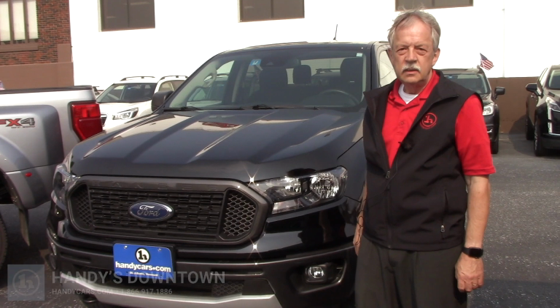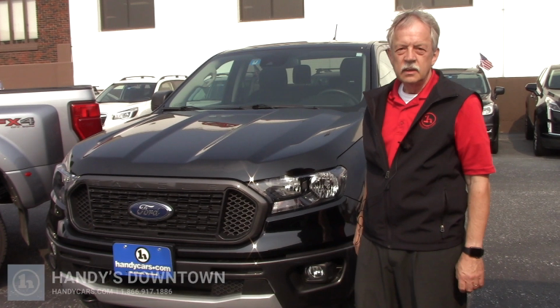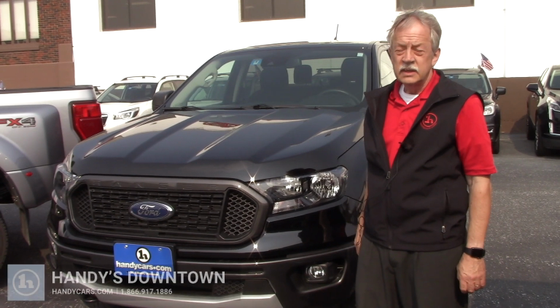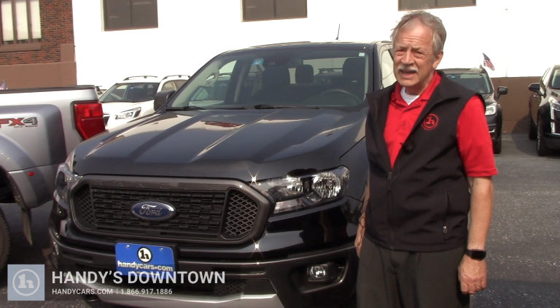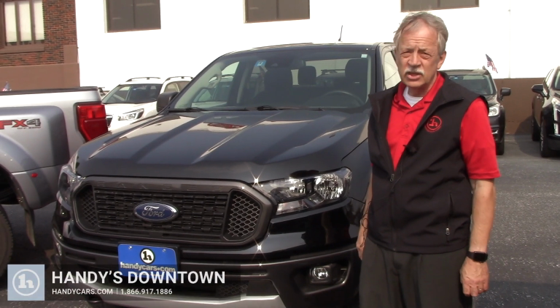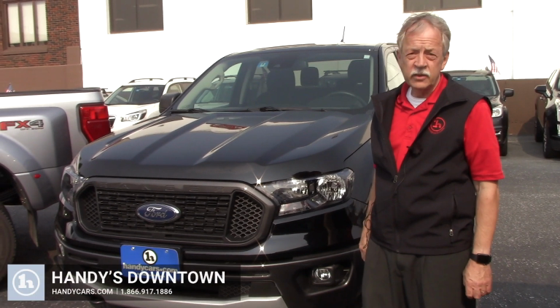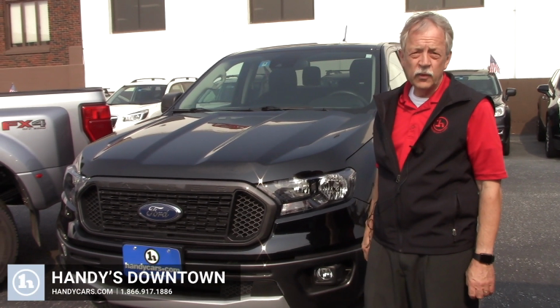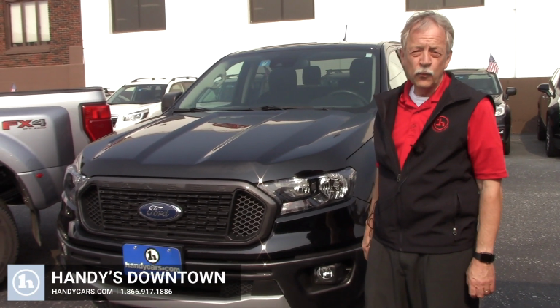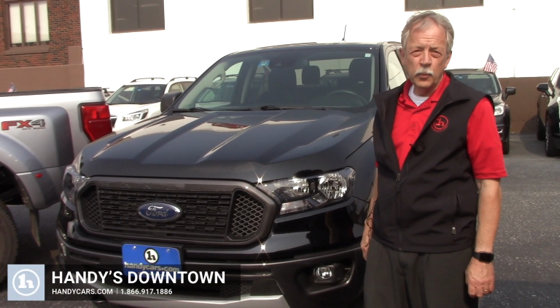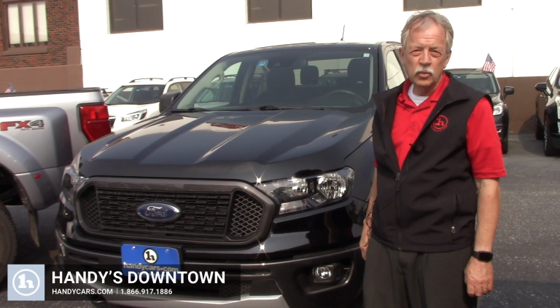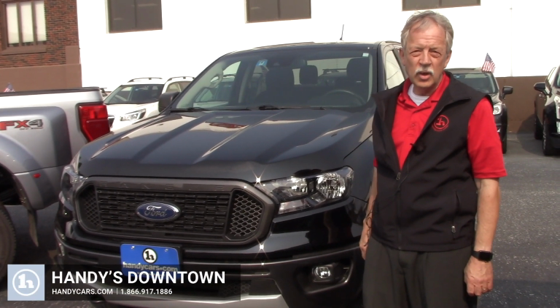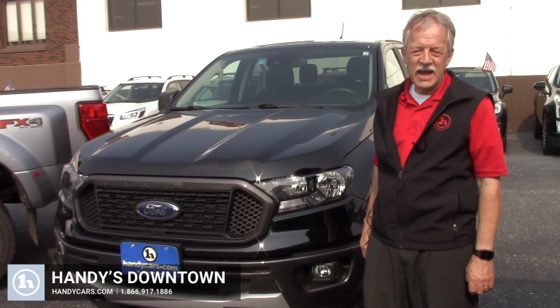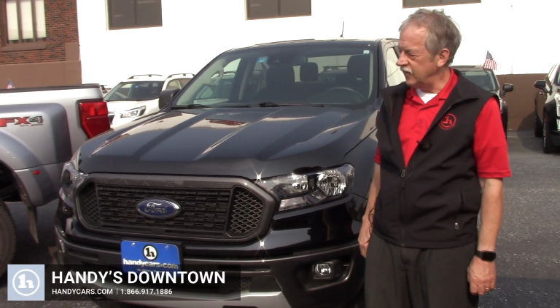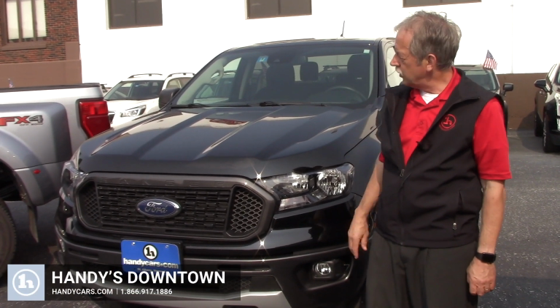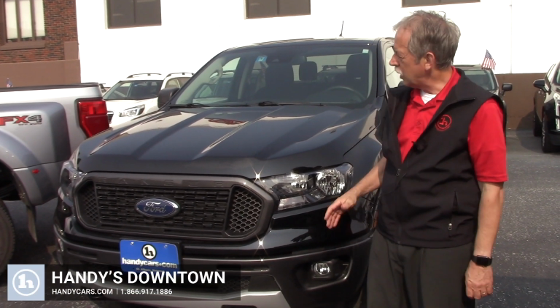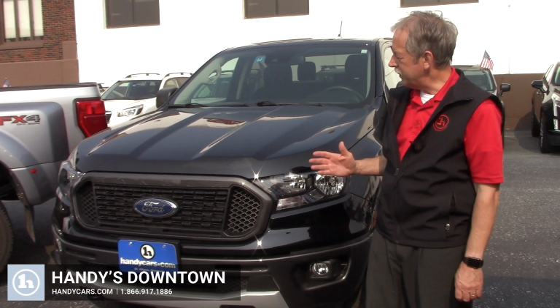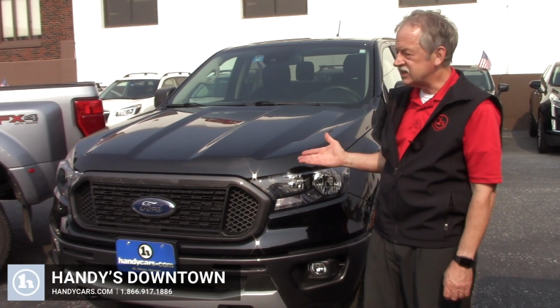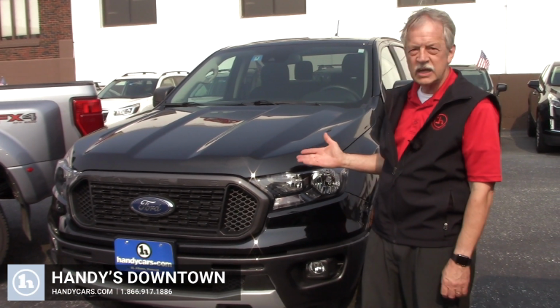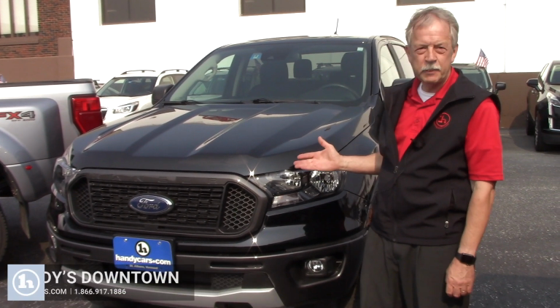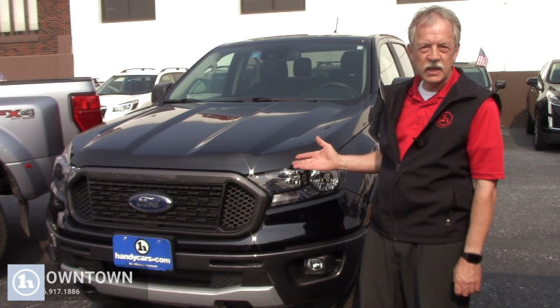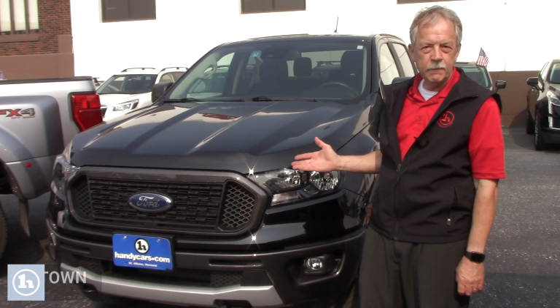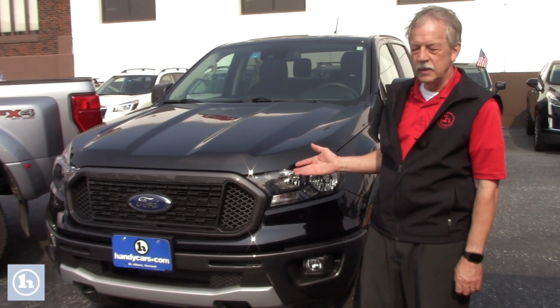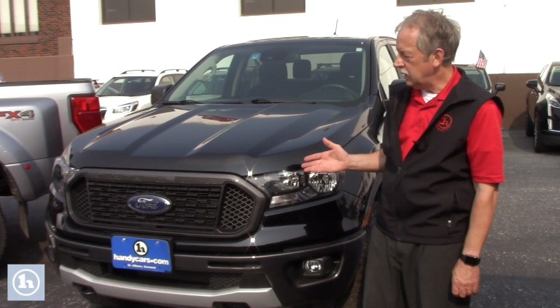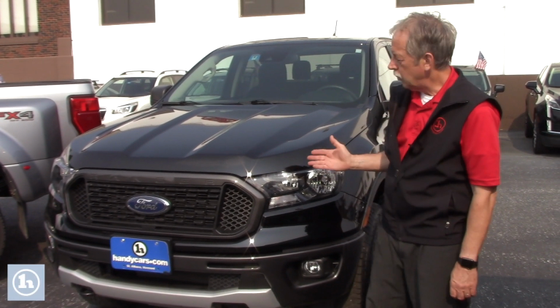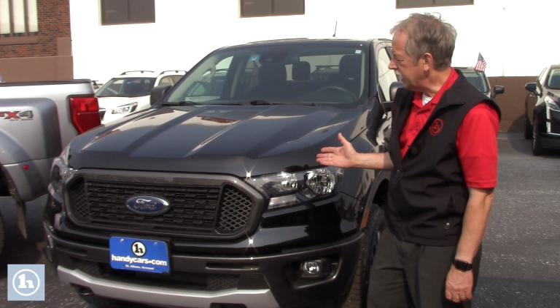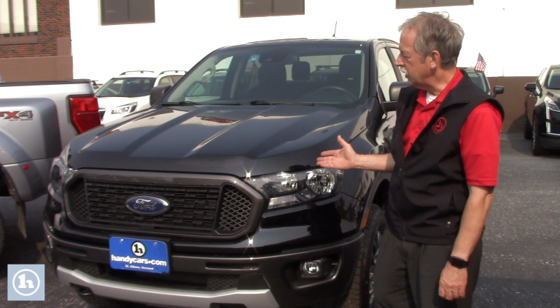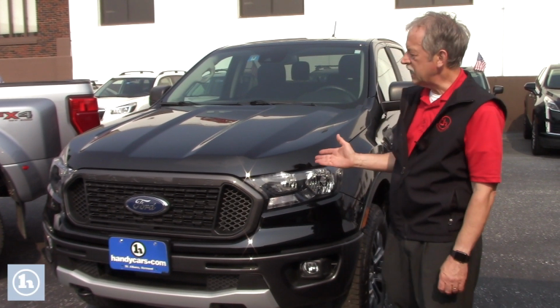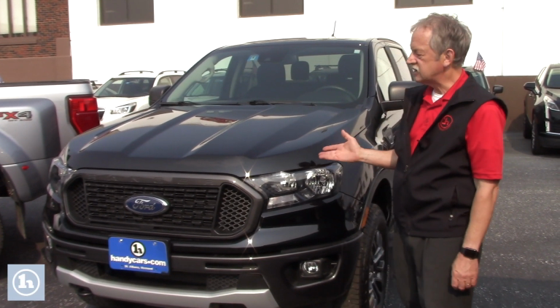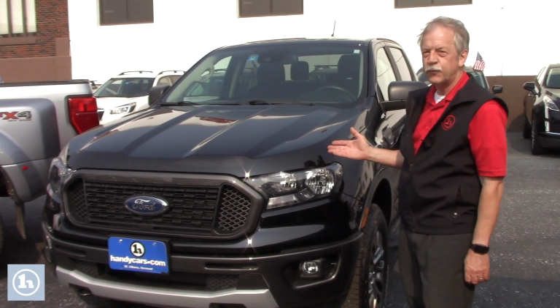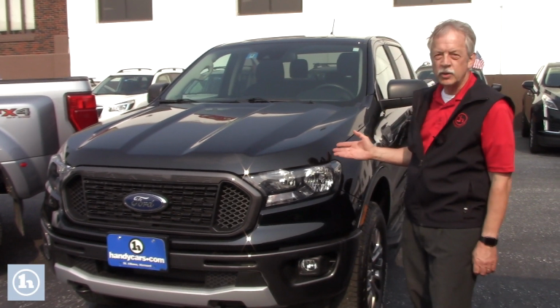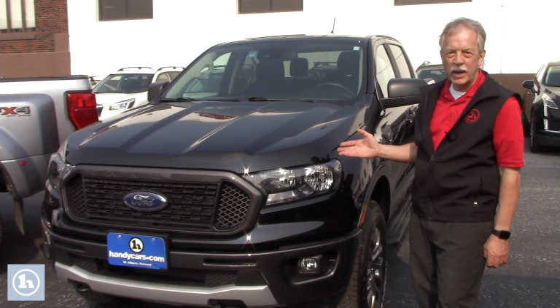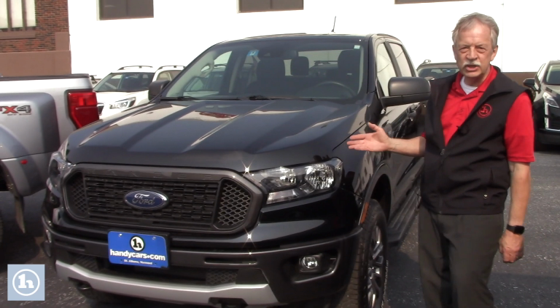Guys, if you're looking for a four-wheel drive and want a mid-size pickup, well, here it is — the Ford Ranger.